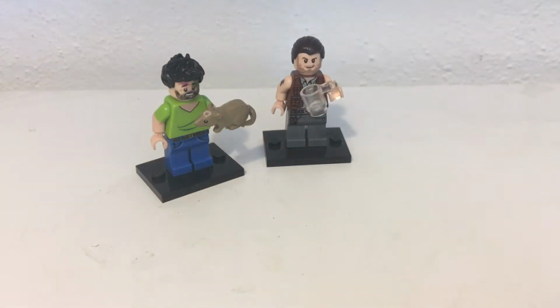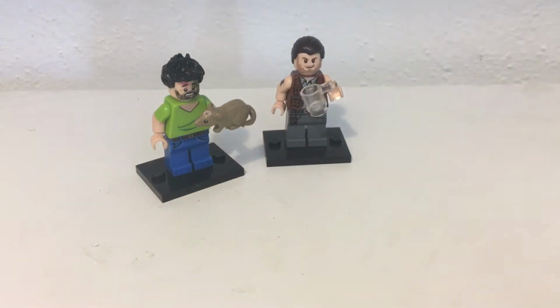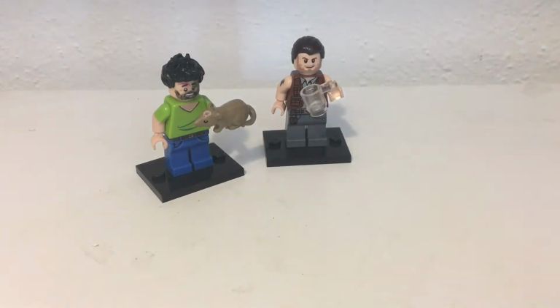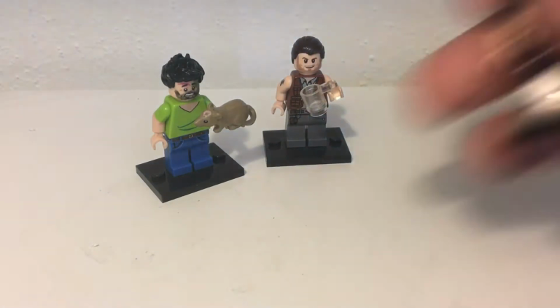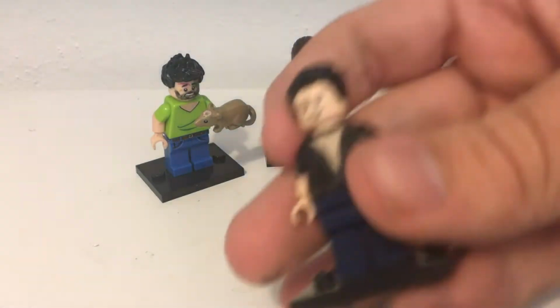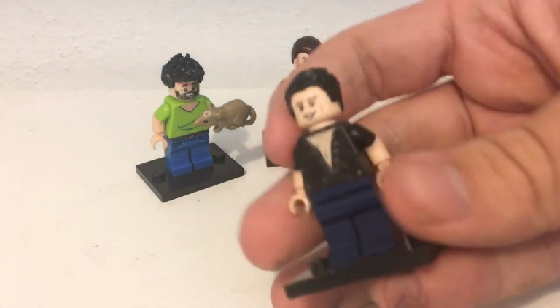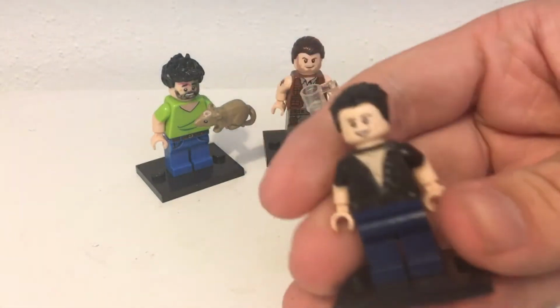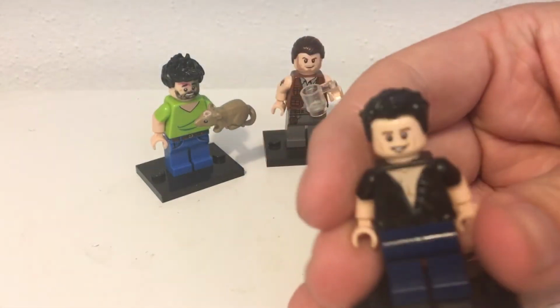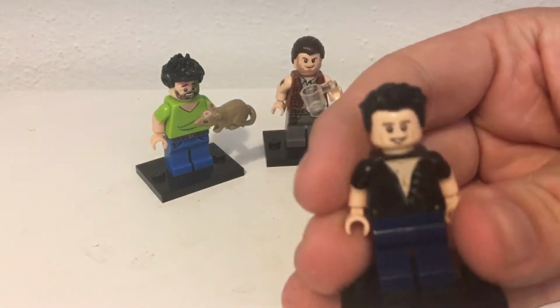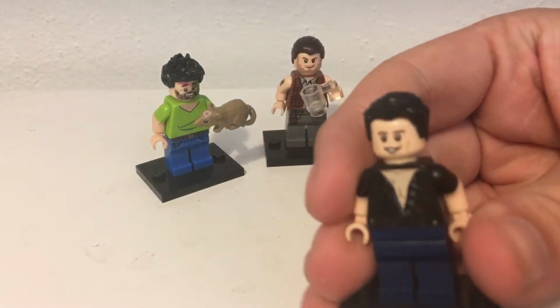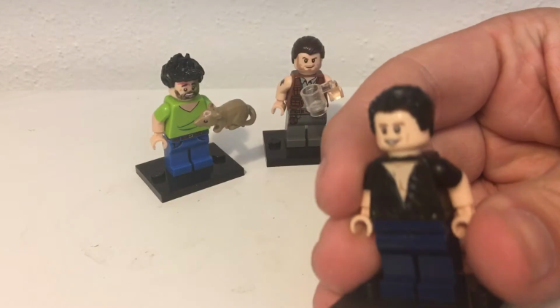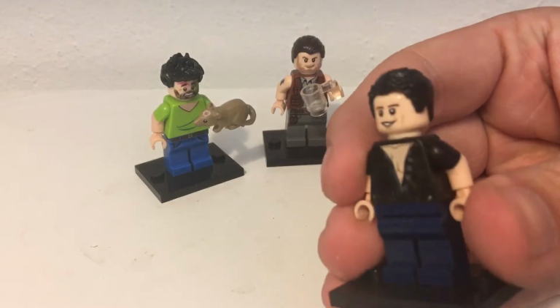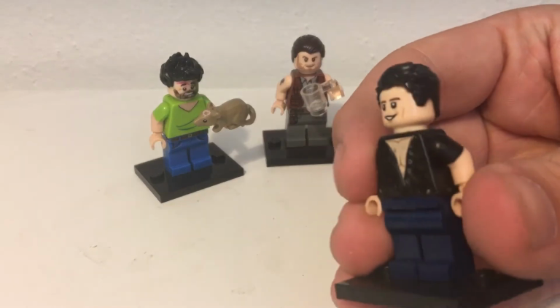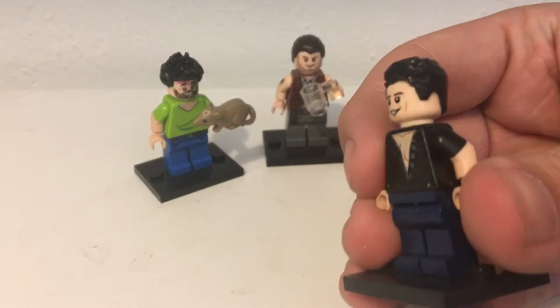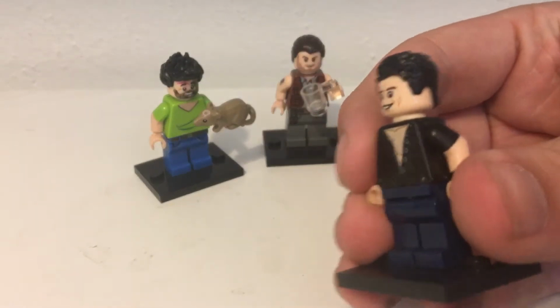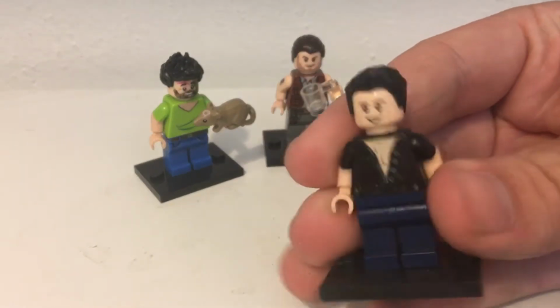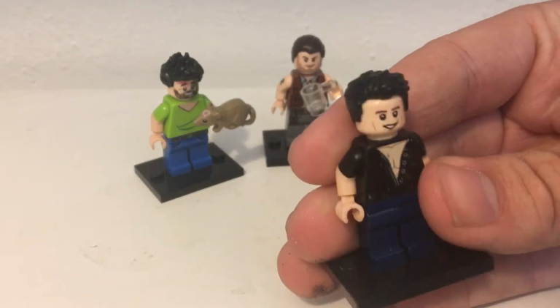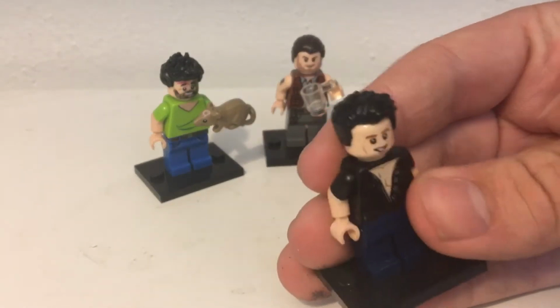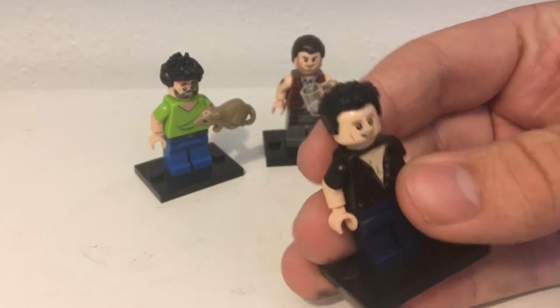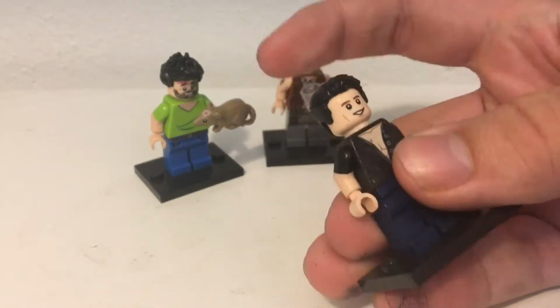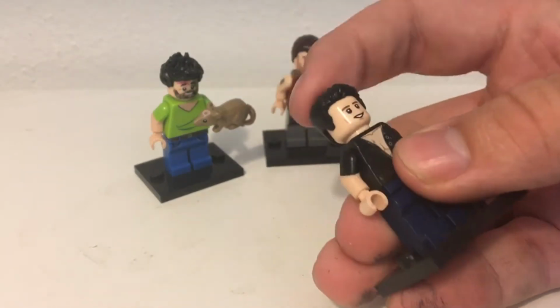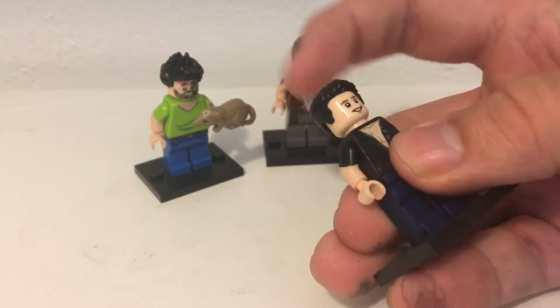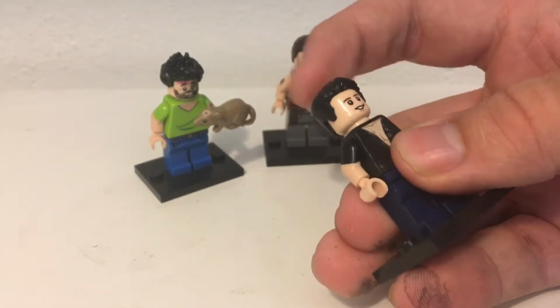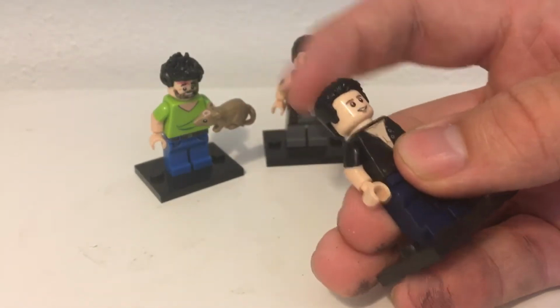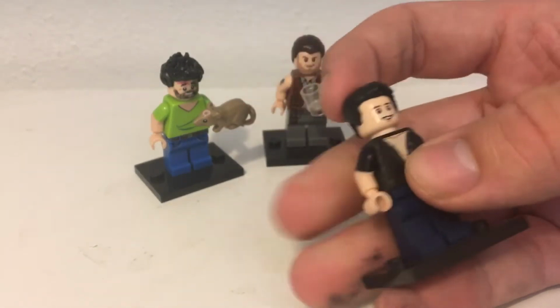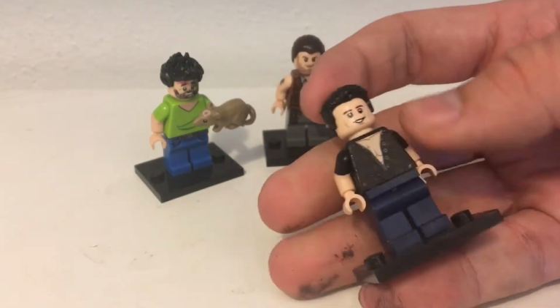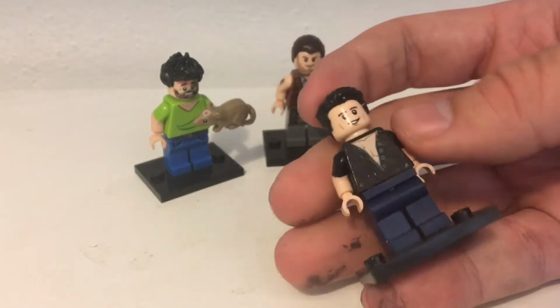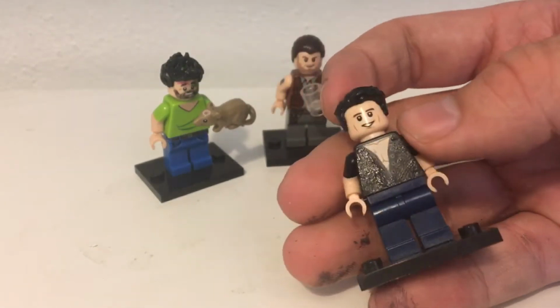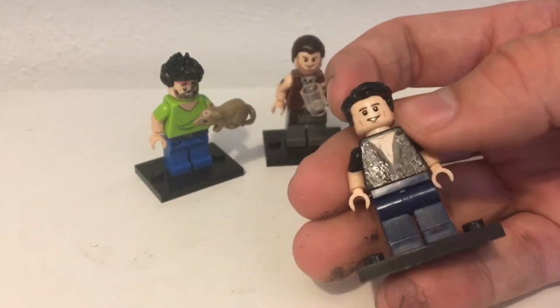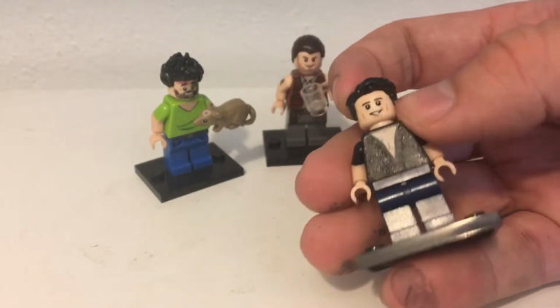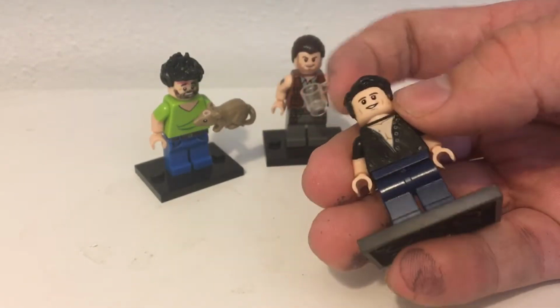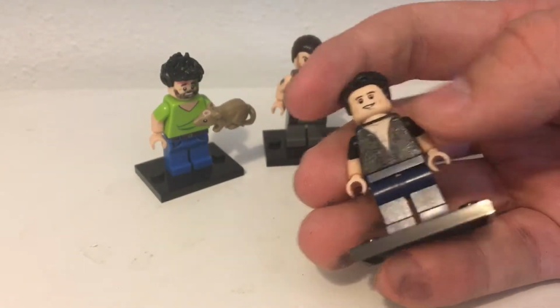The next figure is Dennis. This one actually turned out better than I expected.